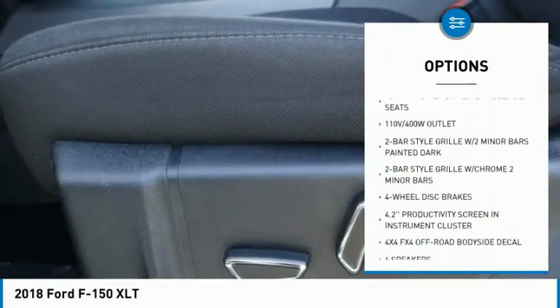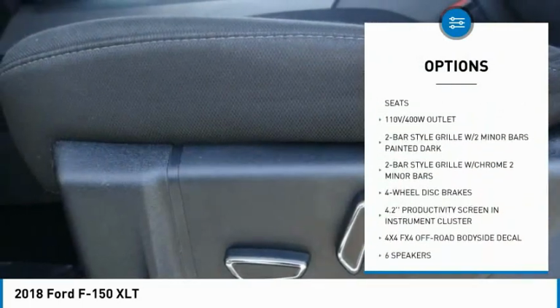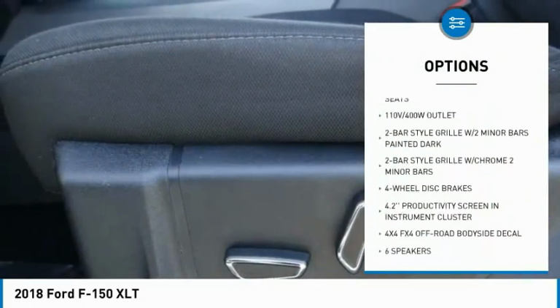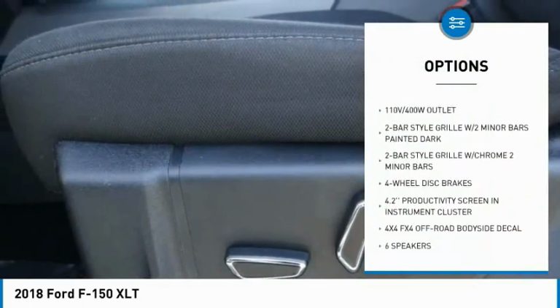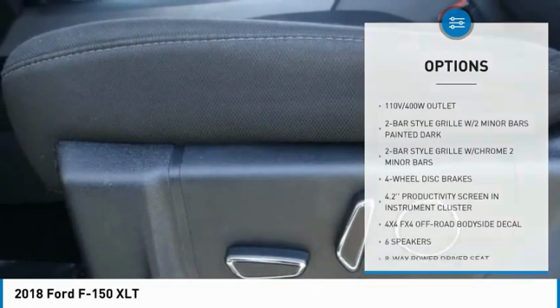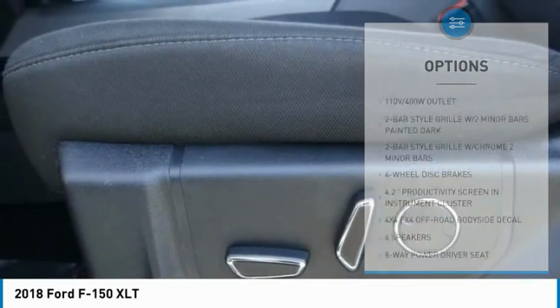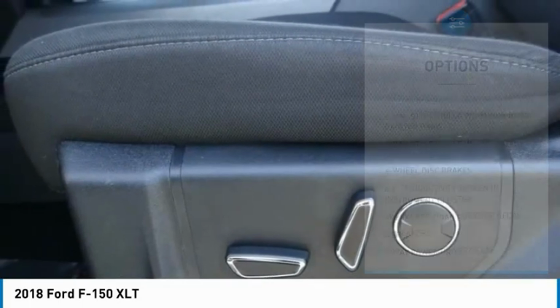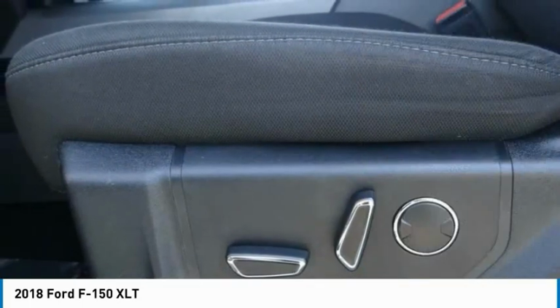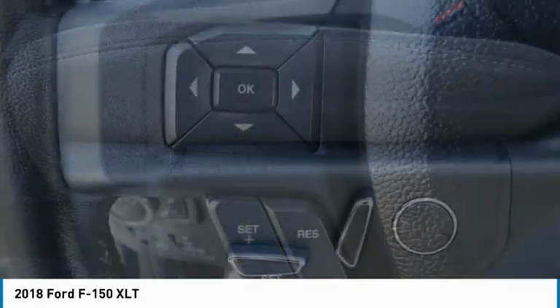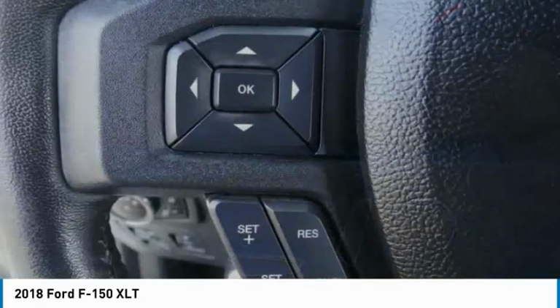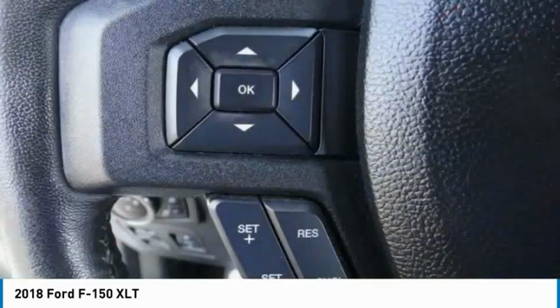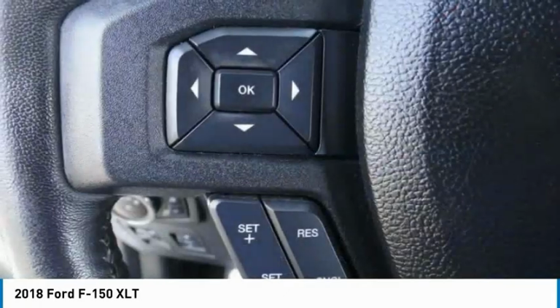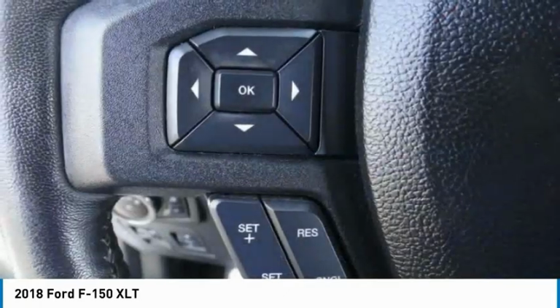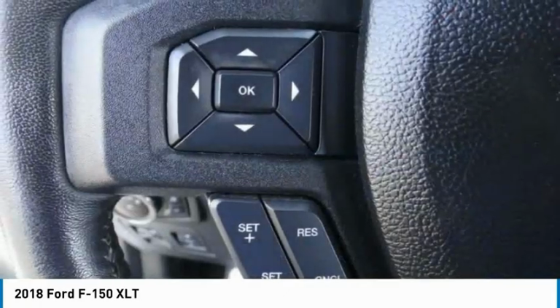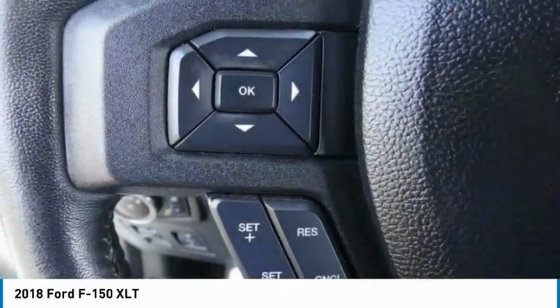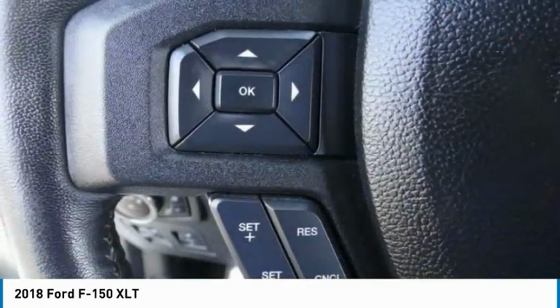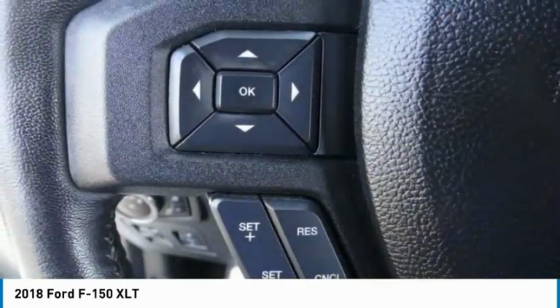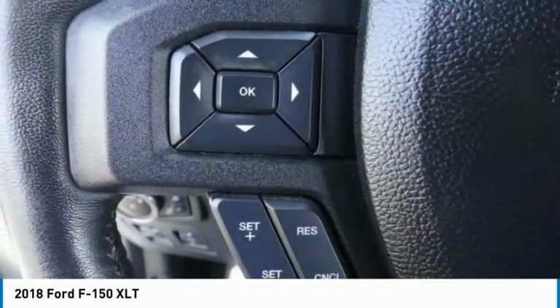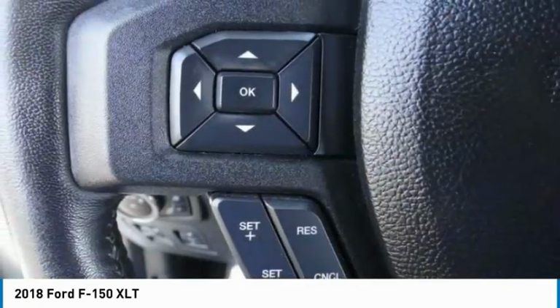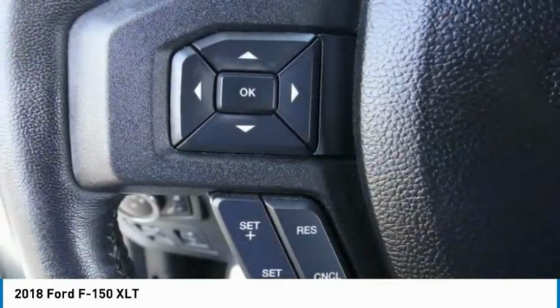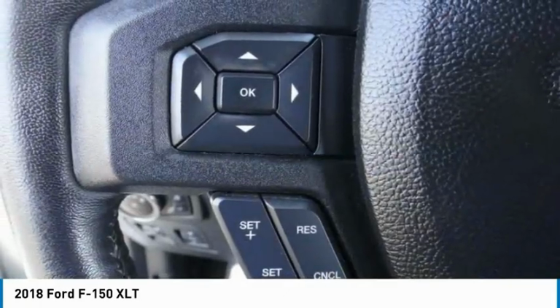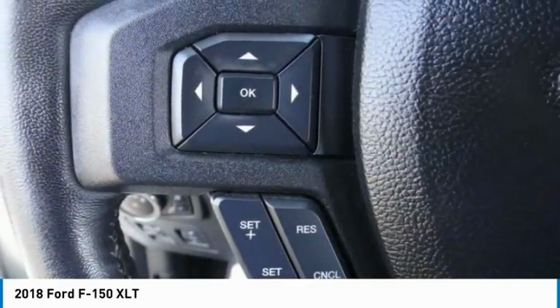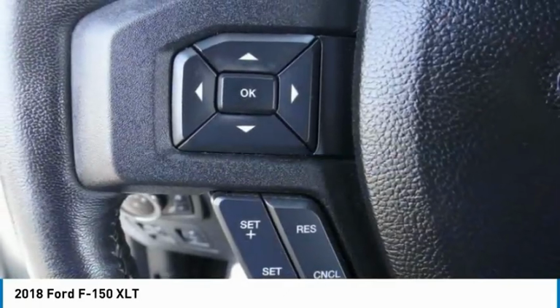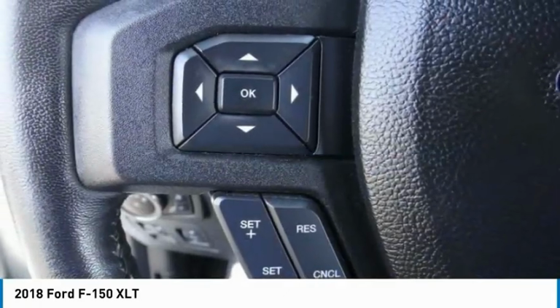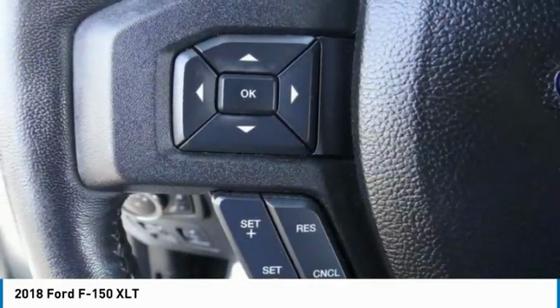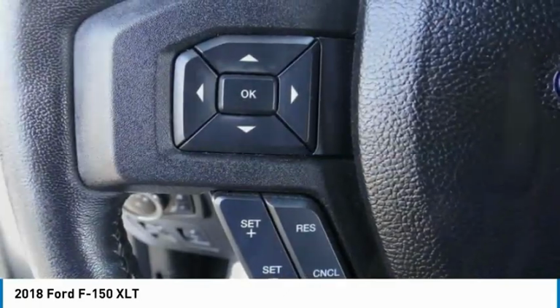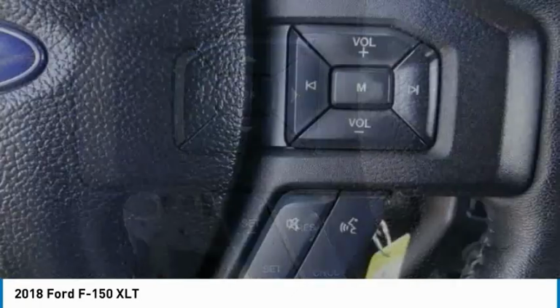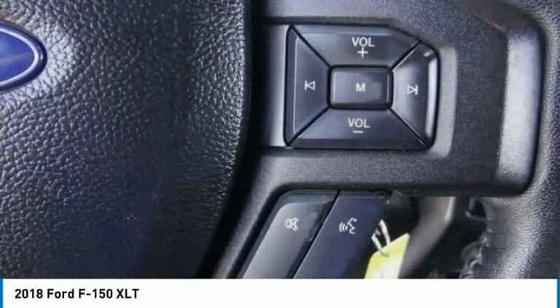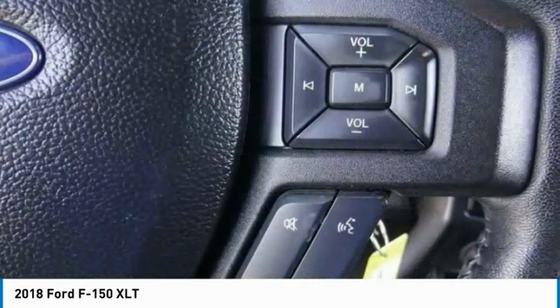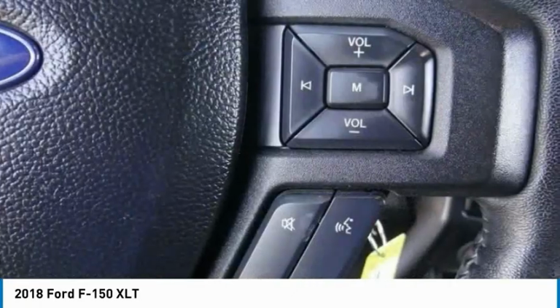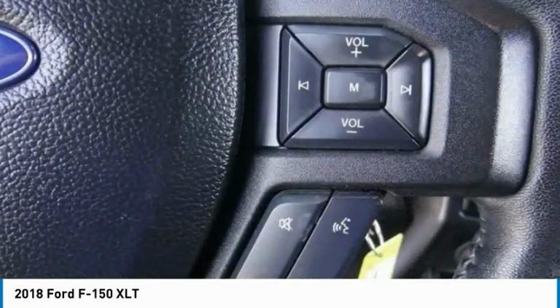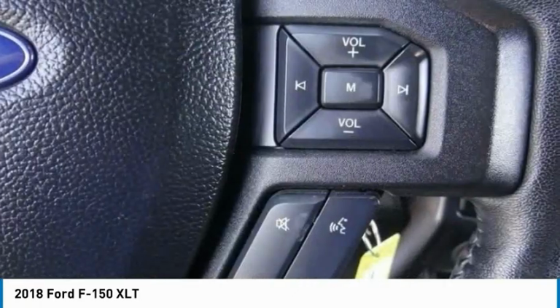Remote keyless entry, fog lights, four-wheel disc brakes, and front wheel independent suspension.